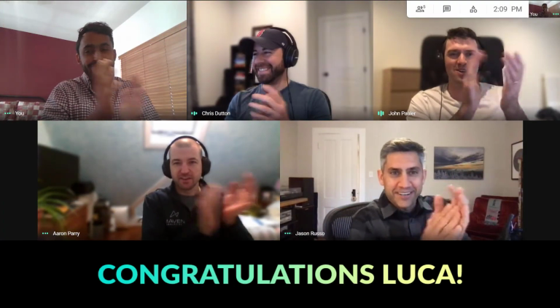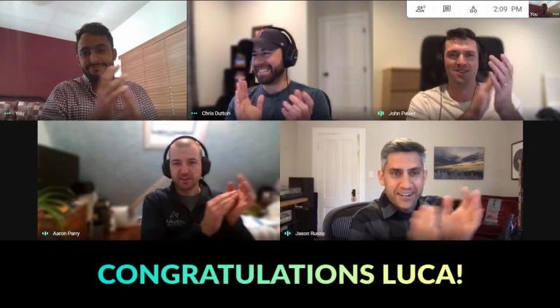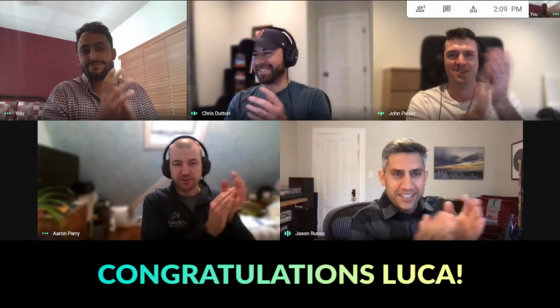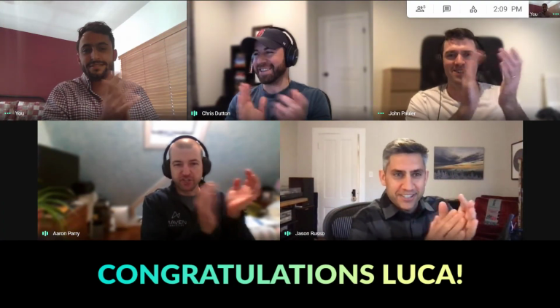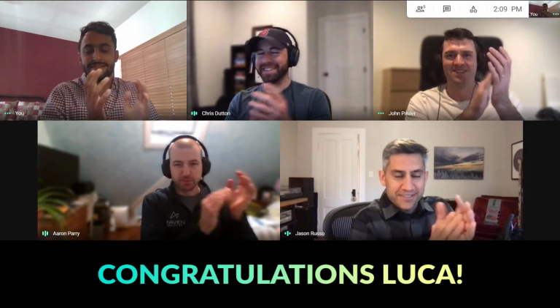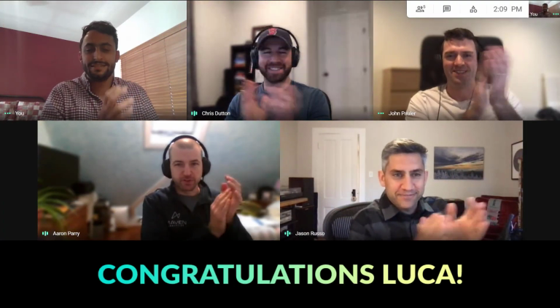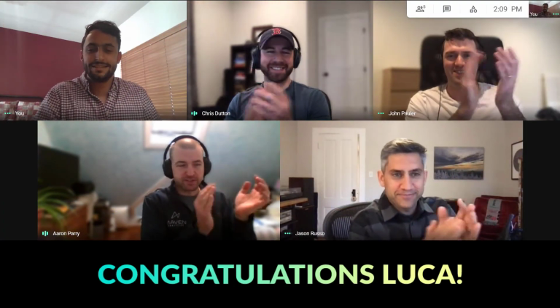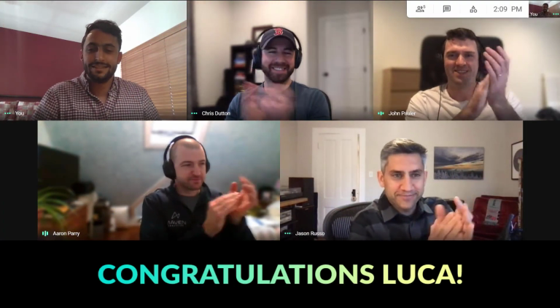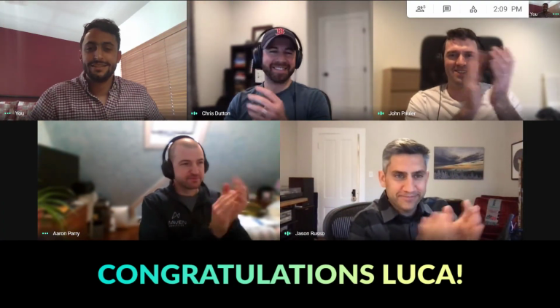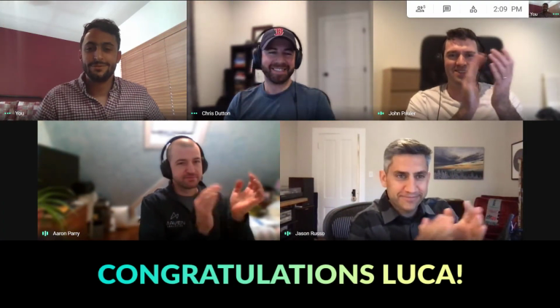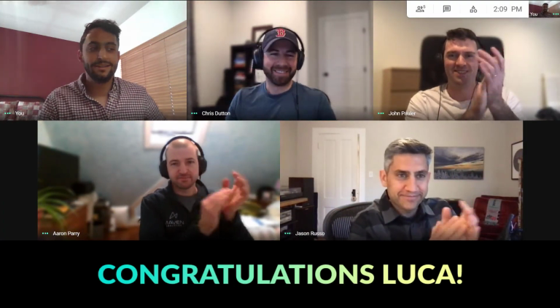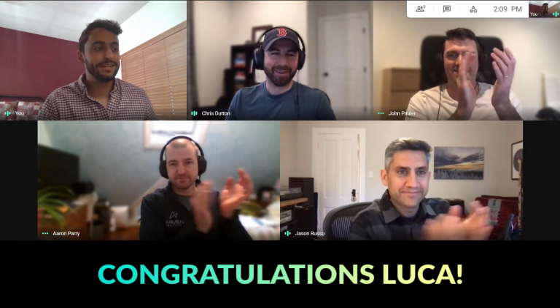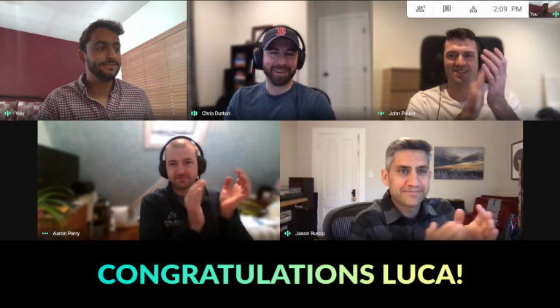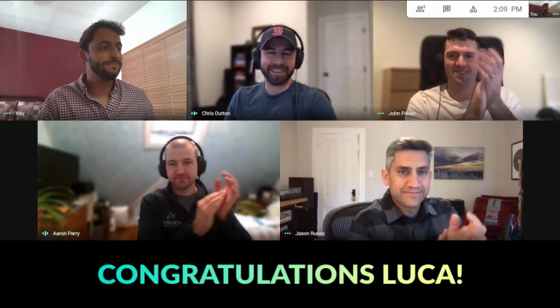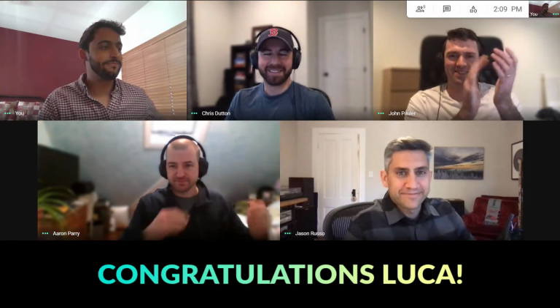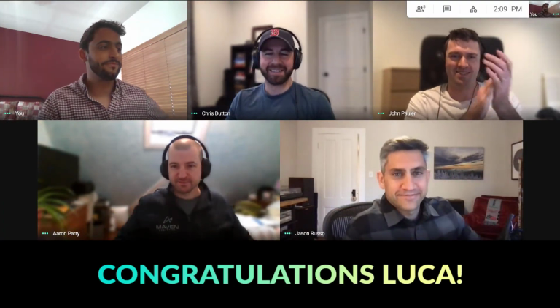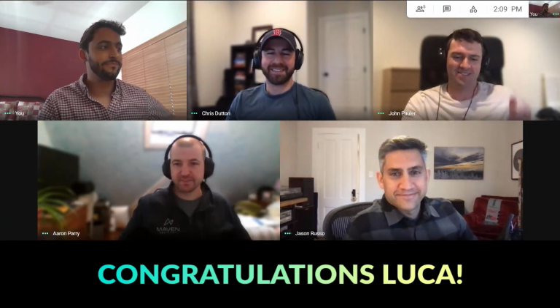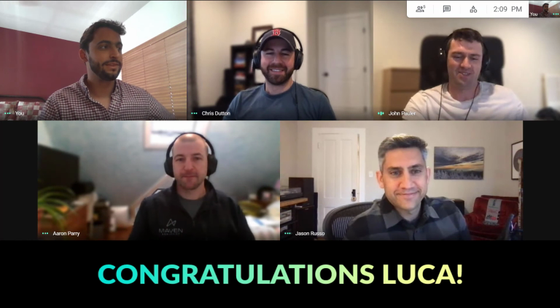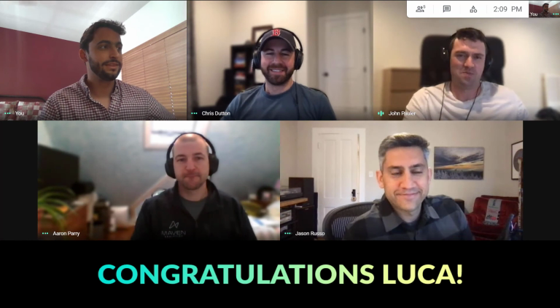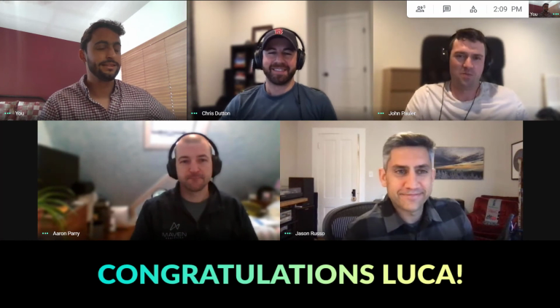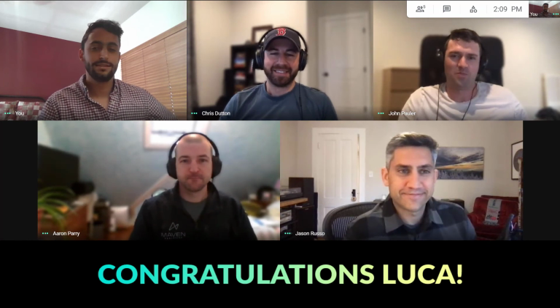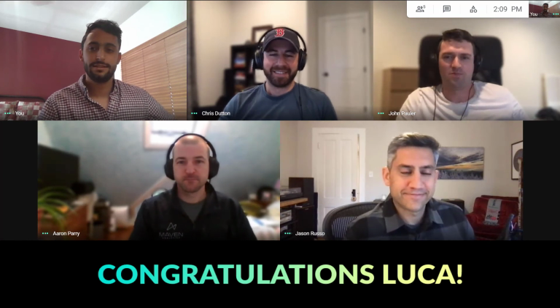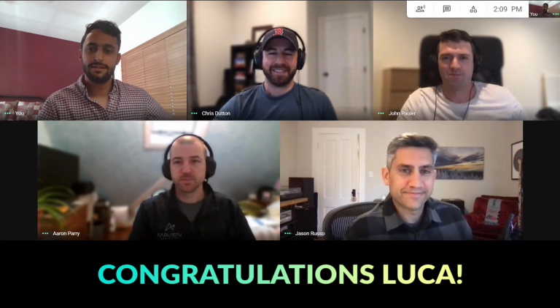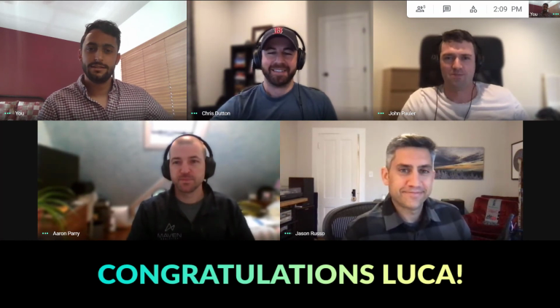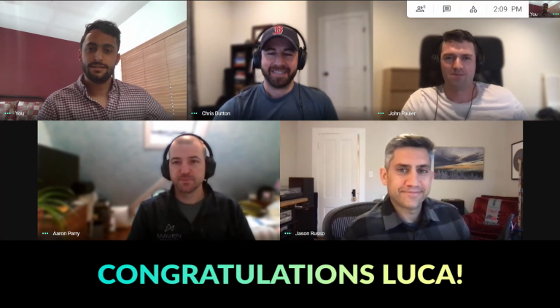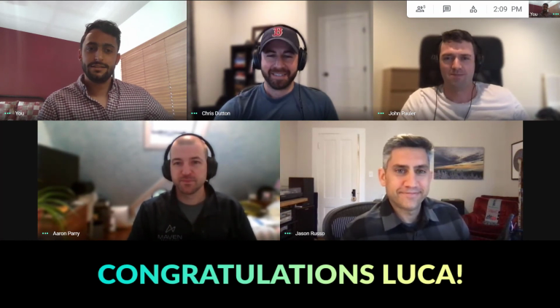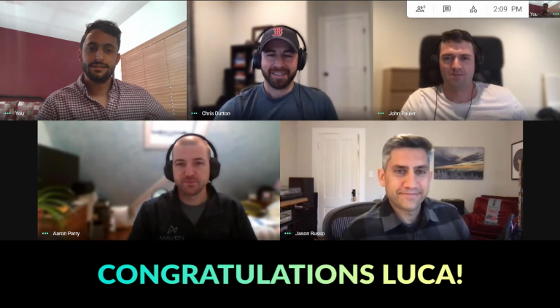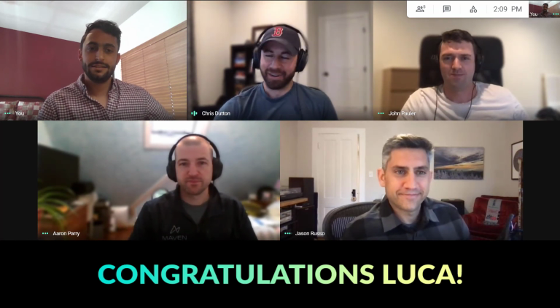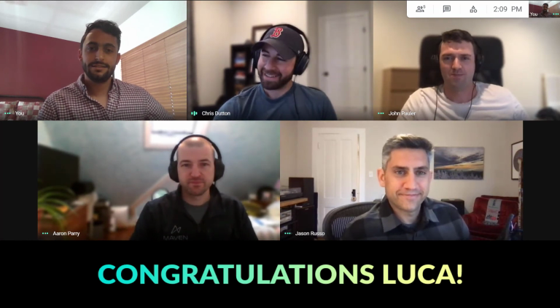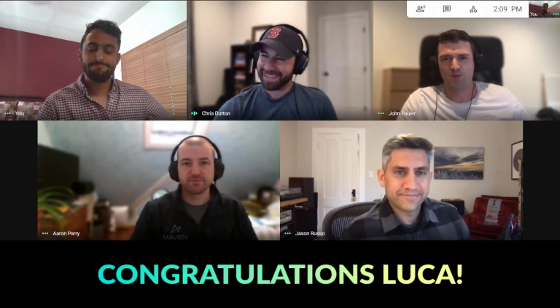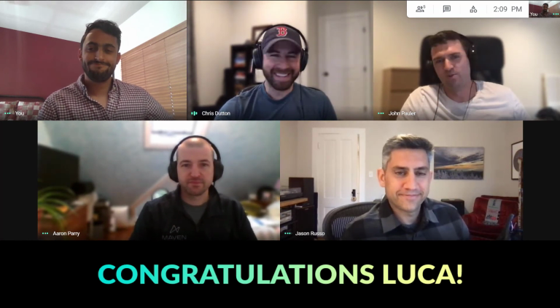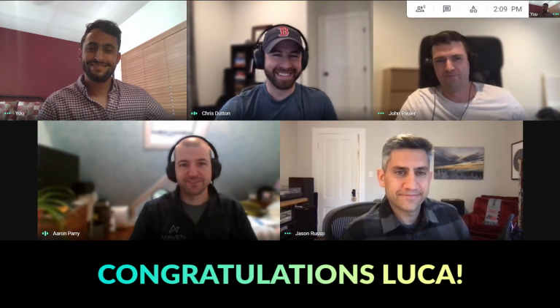Congrats, Luca. Congratulations. Well done. Great work.